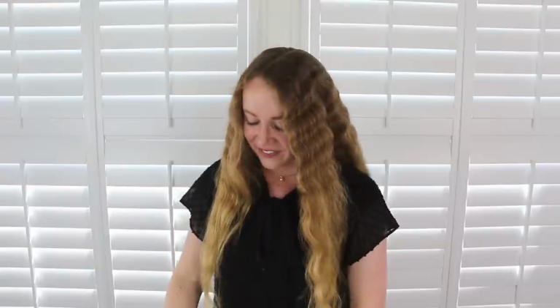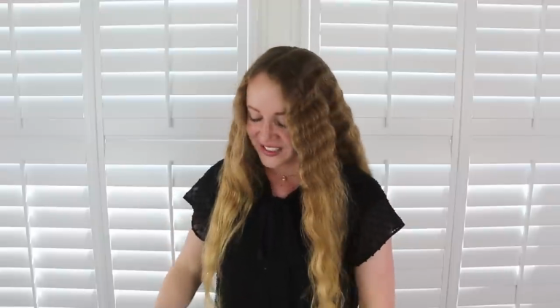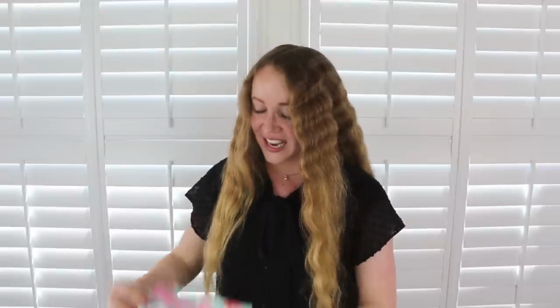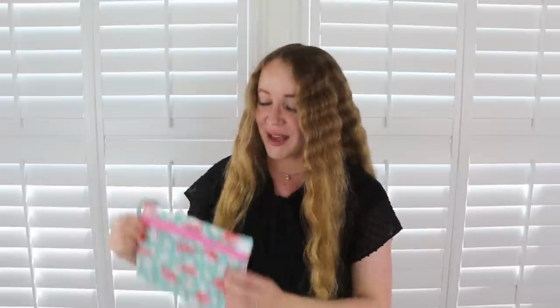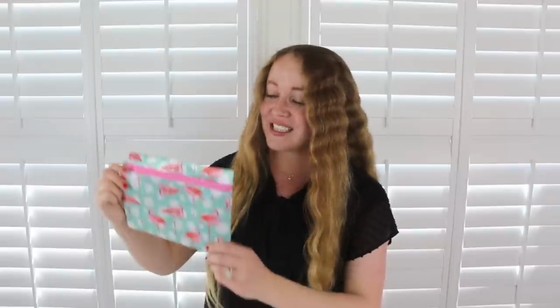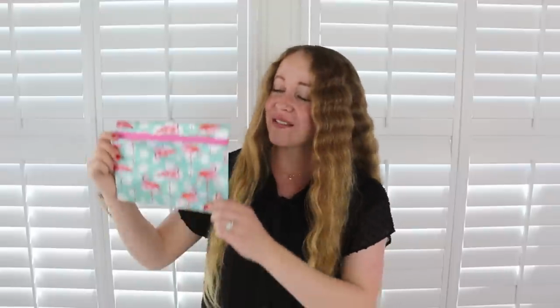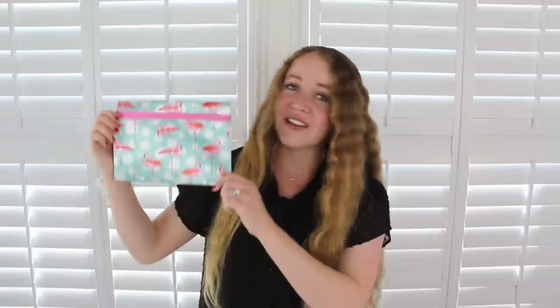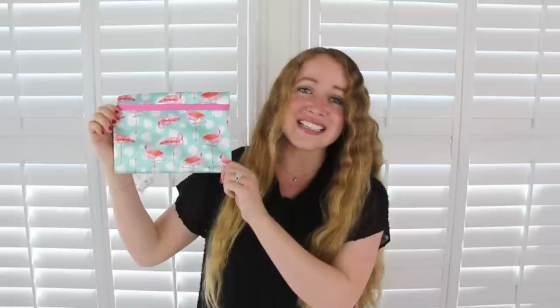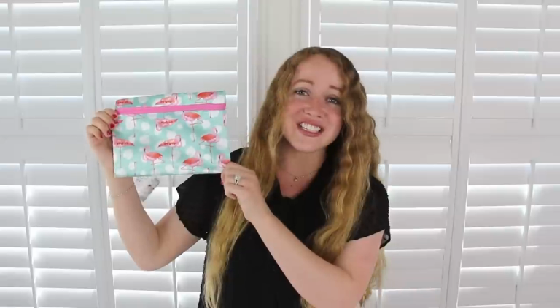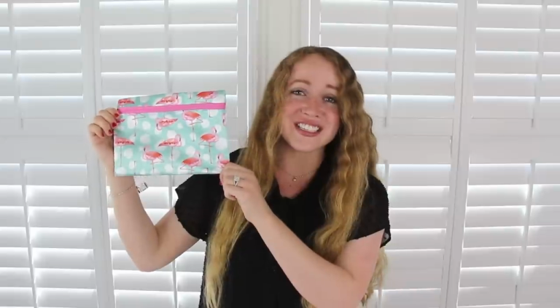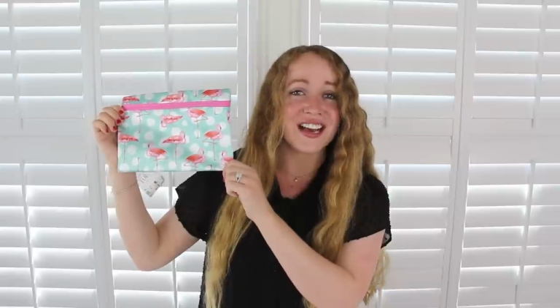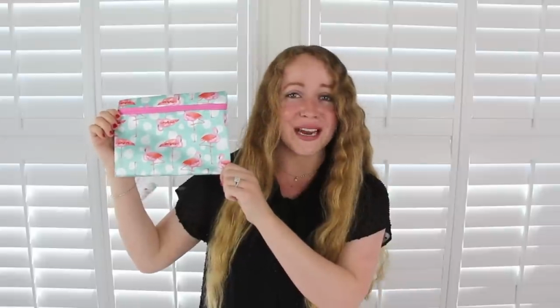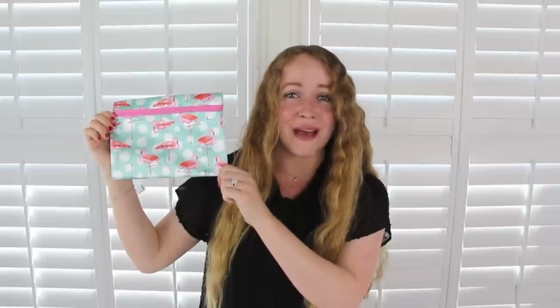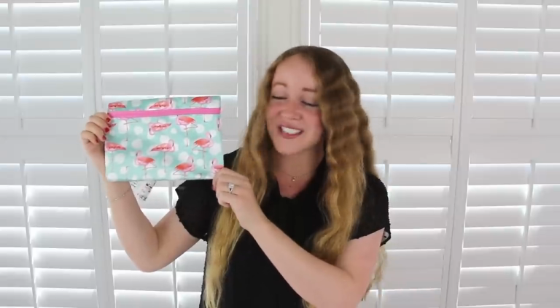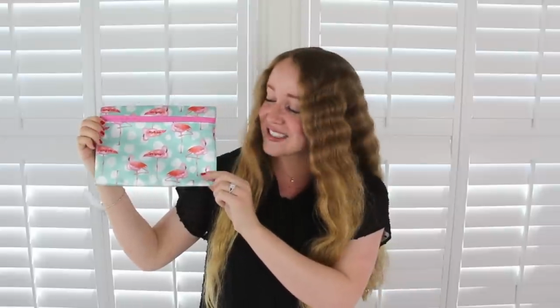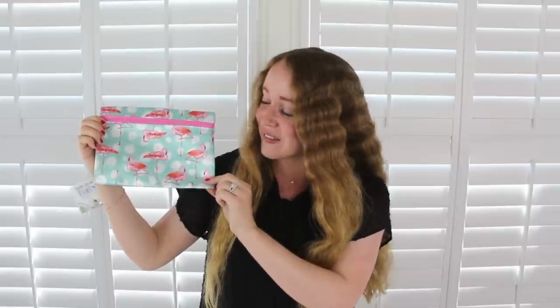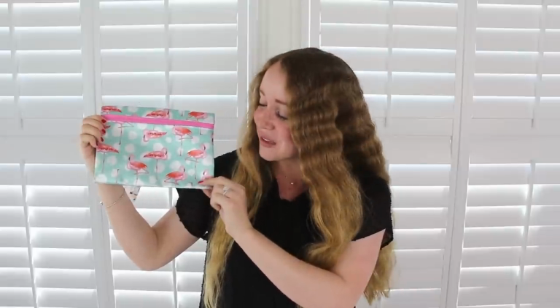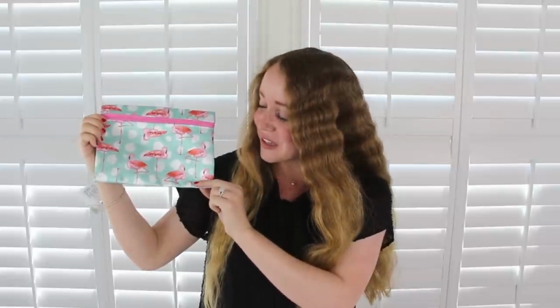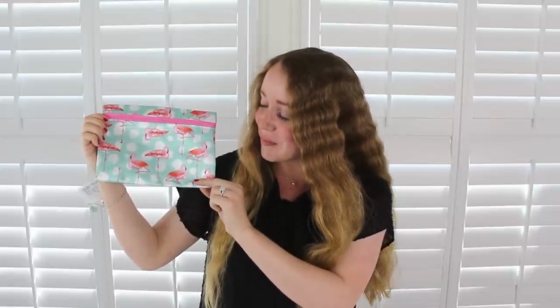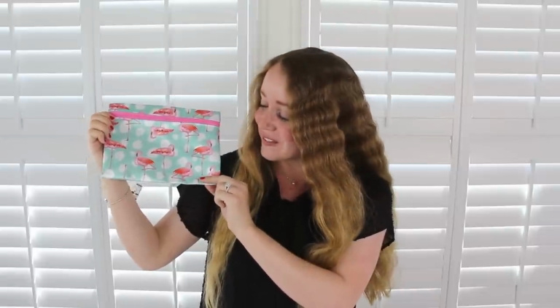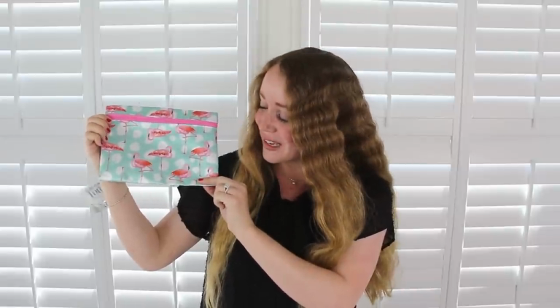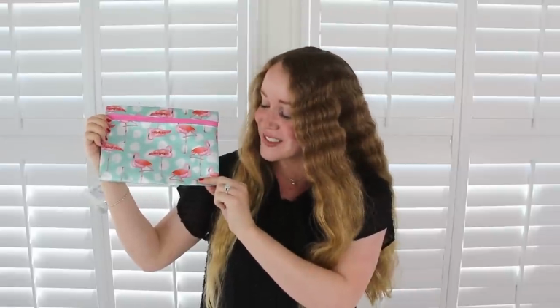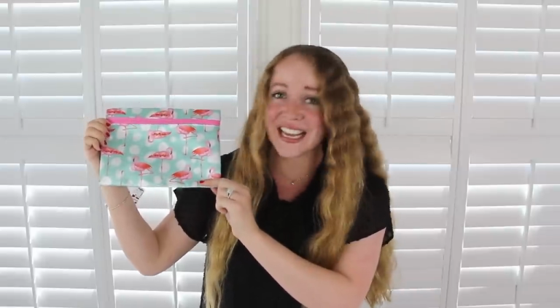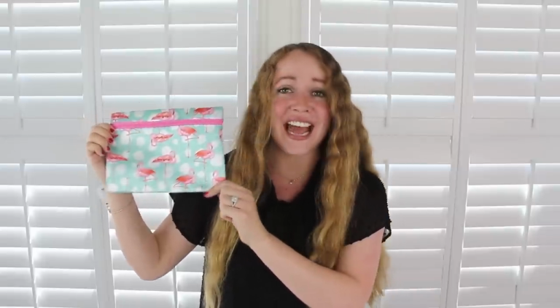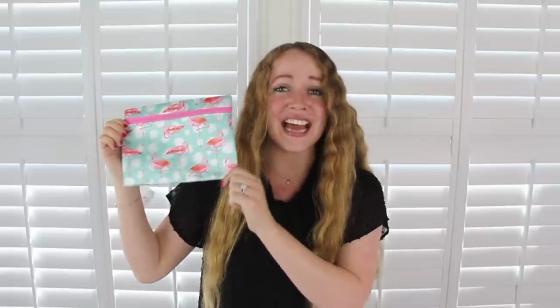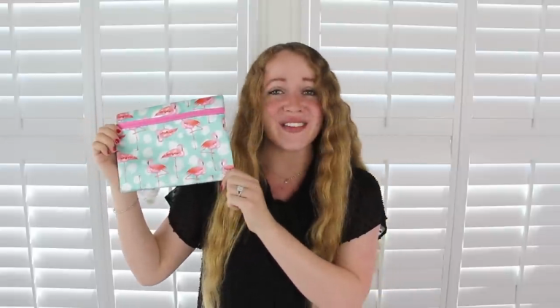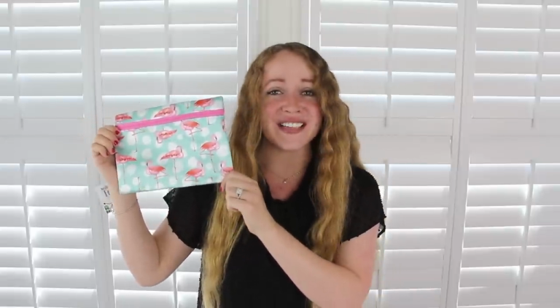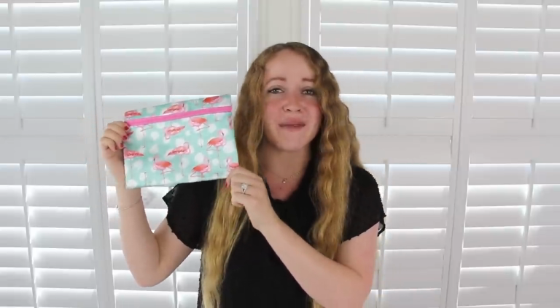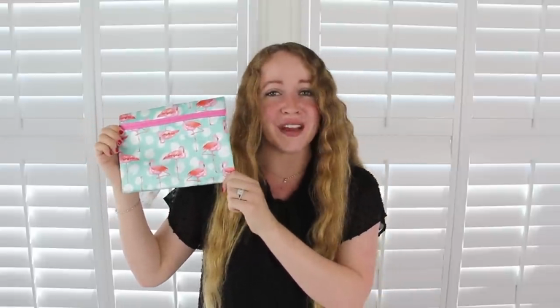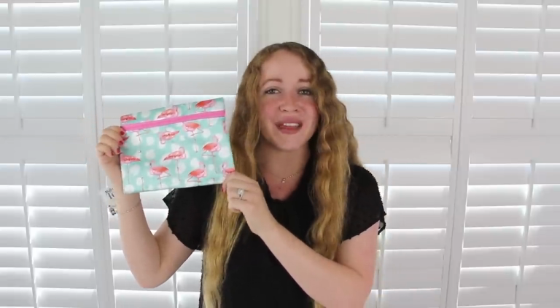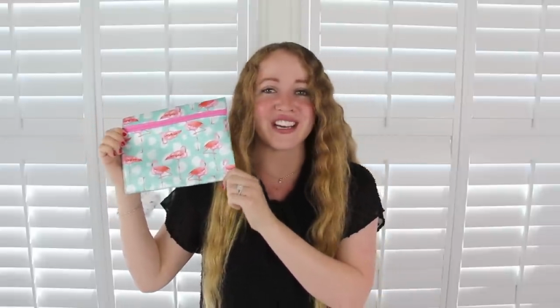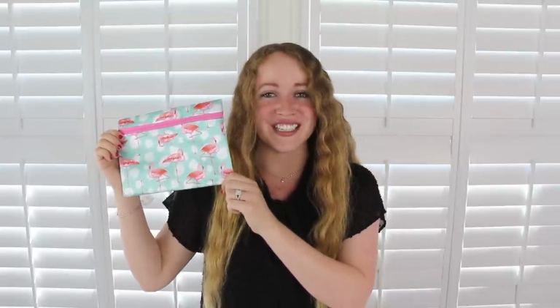The first item I'm going to share with you guys is just this cosmetic pouch and it's got these really cute pink flamingos on it and I just found this up front by the registers.